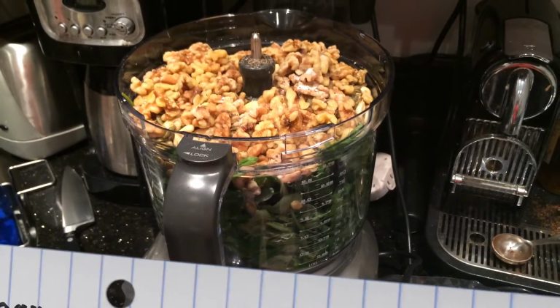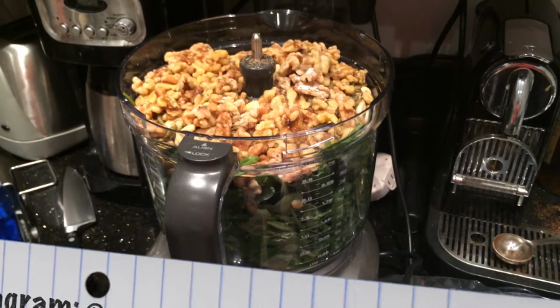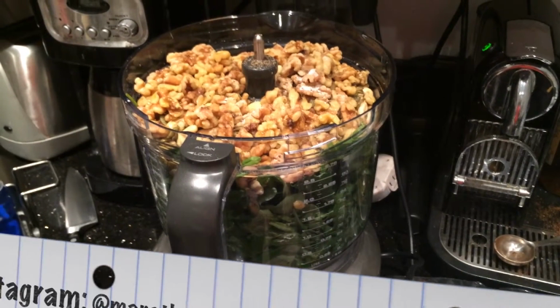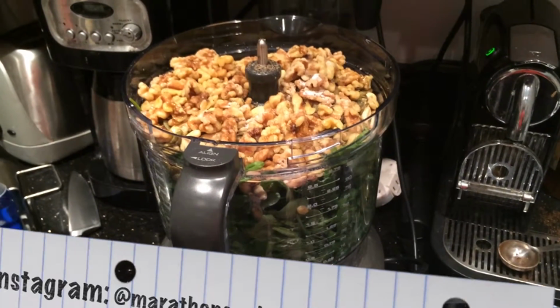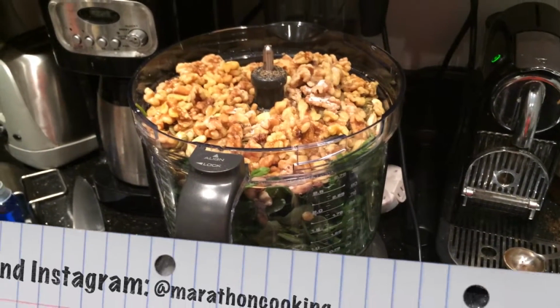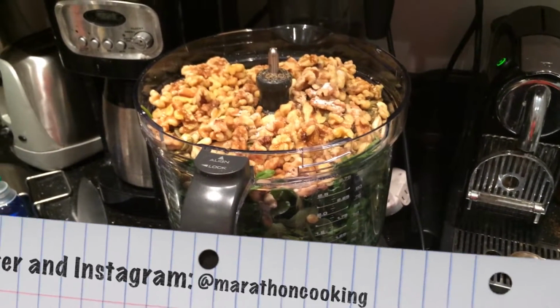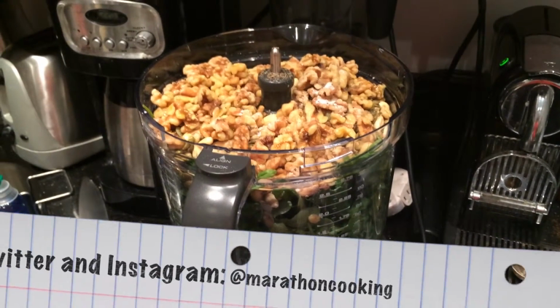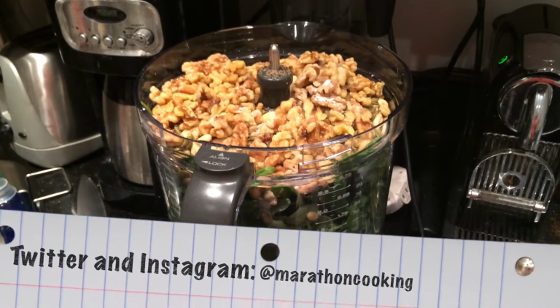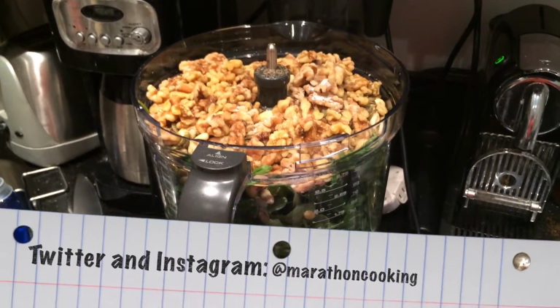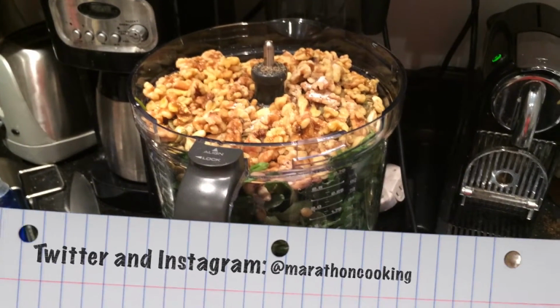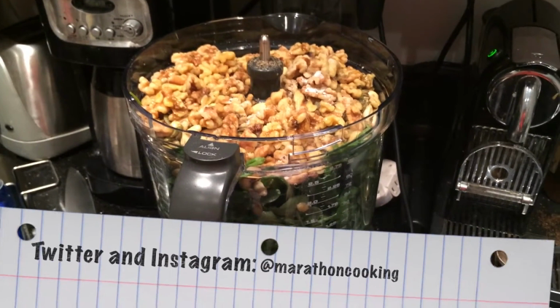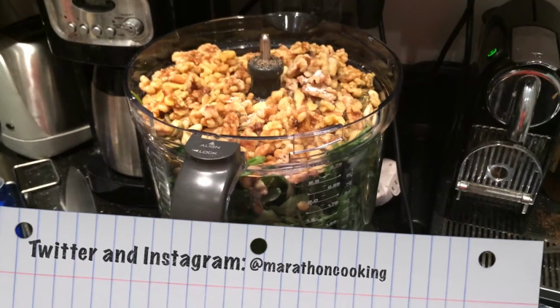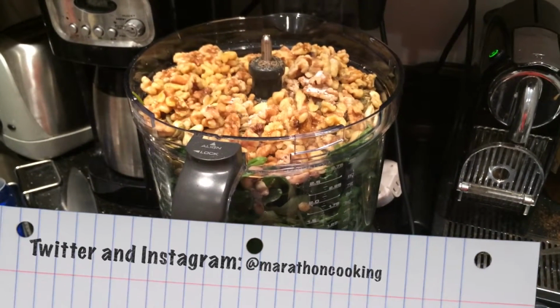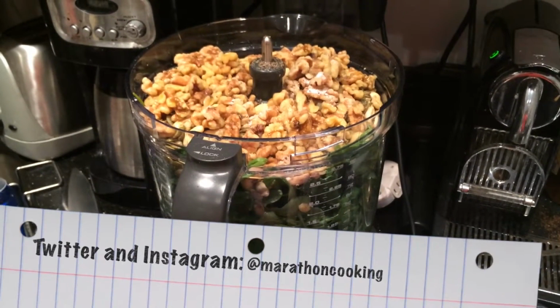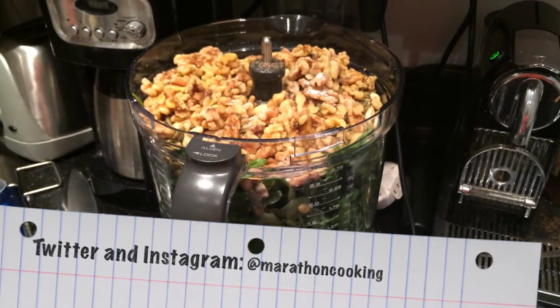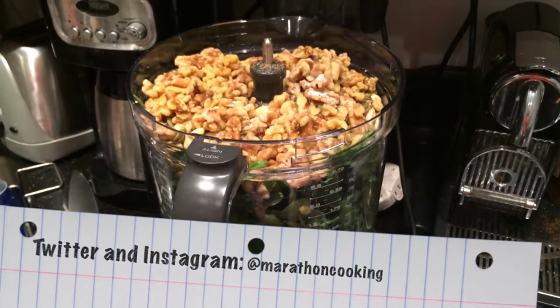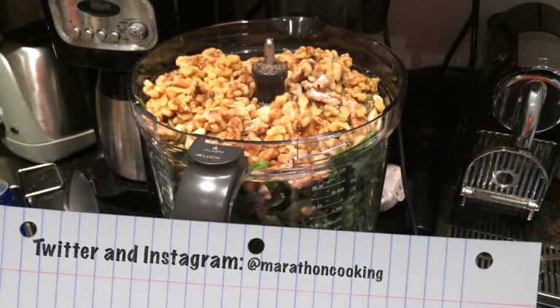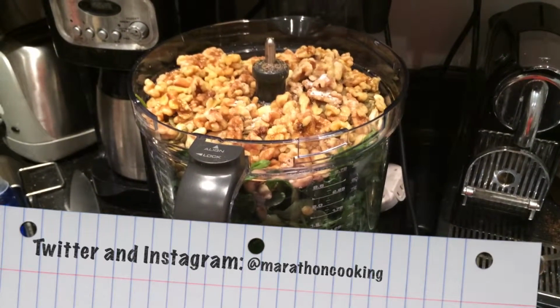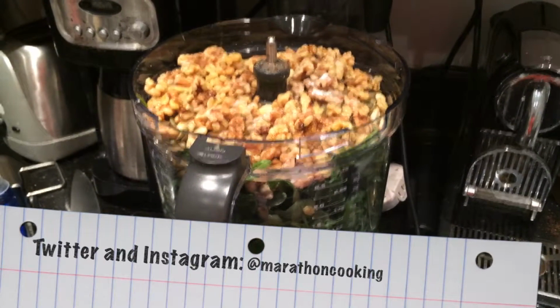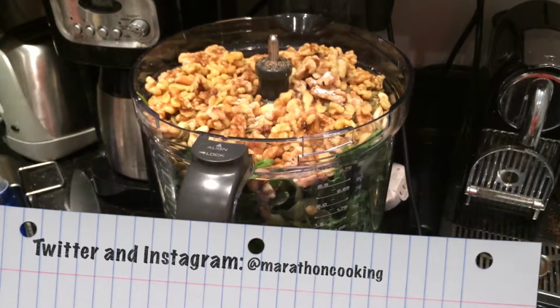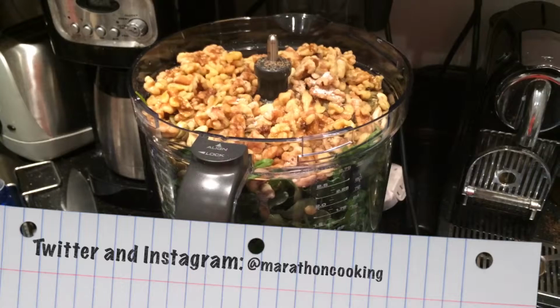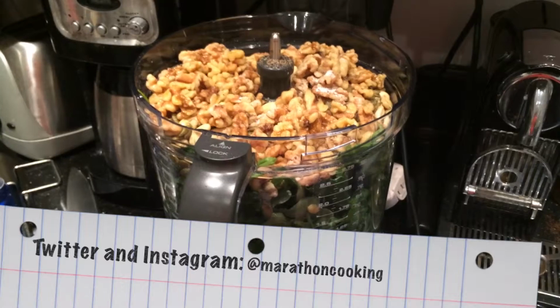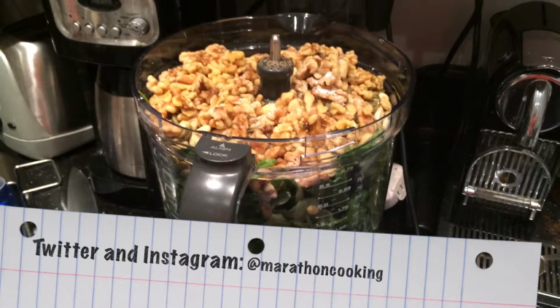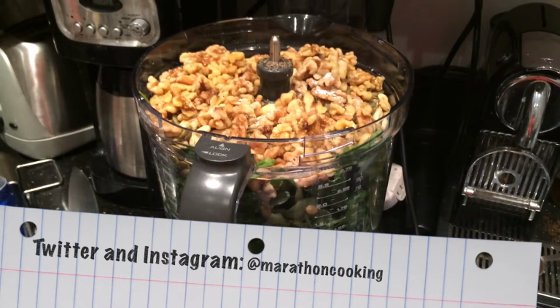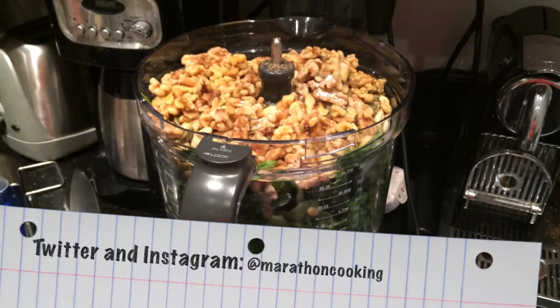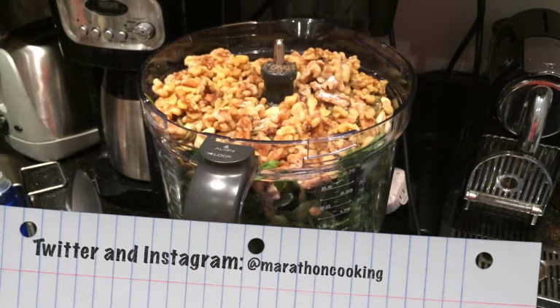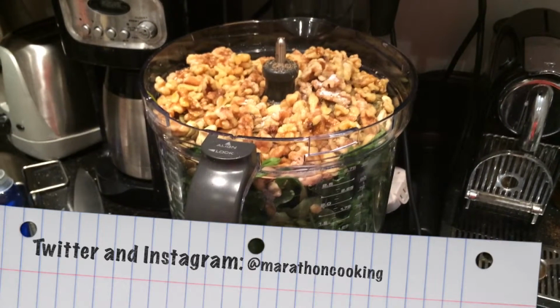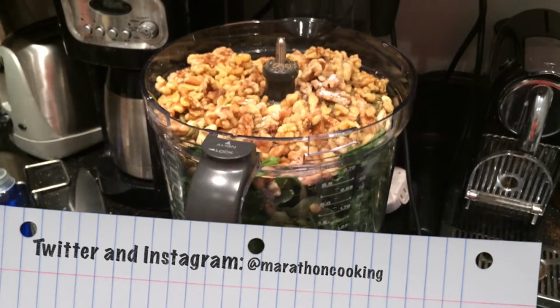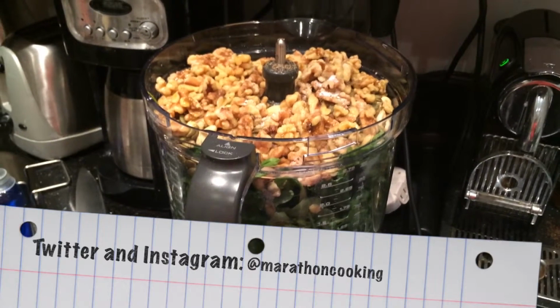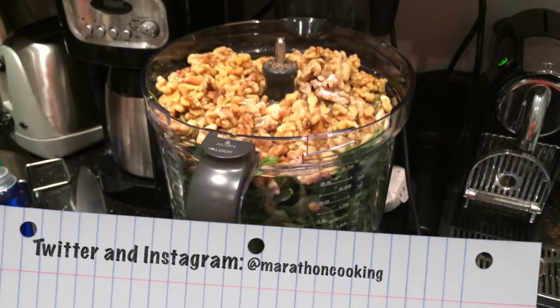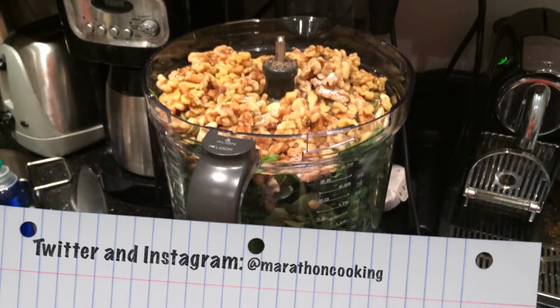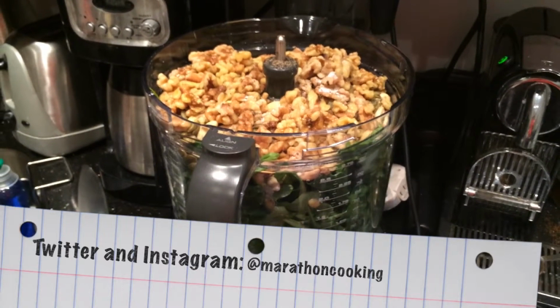One minute quick video. This is my heretical pesto. This pesto breaks all the rules.